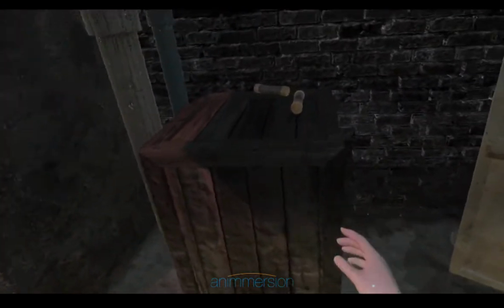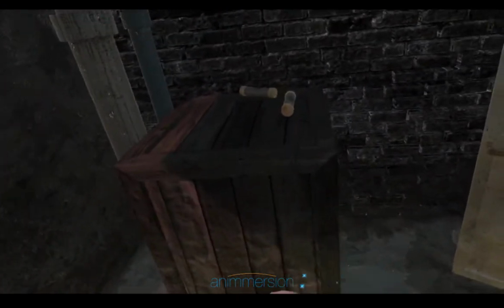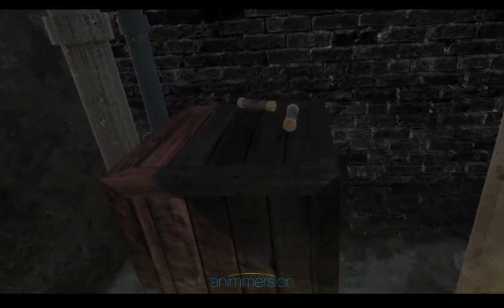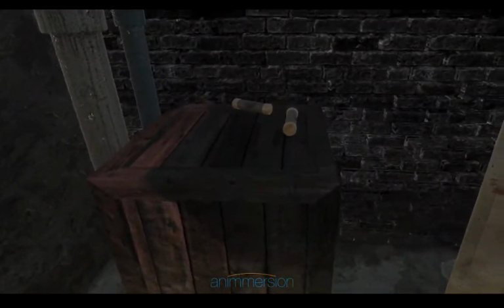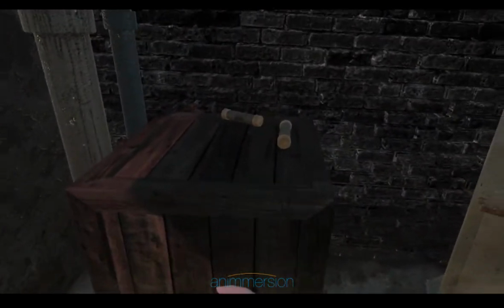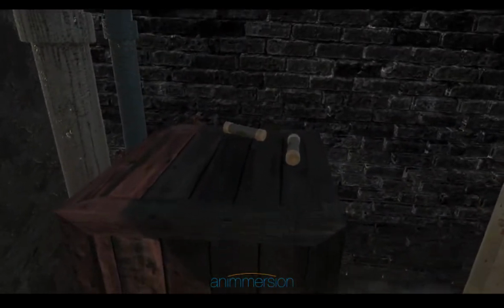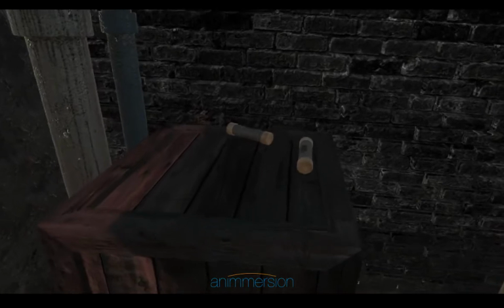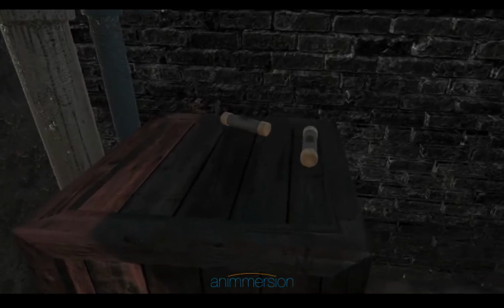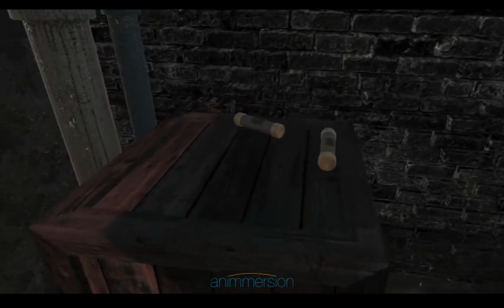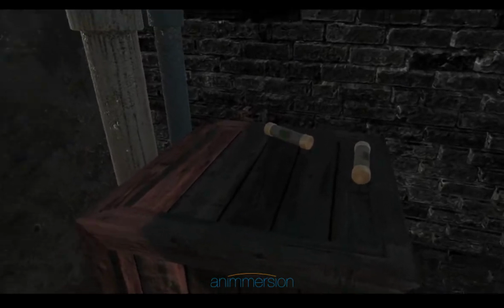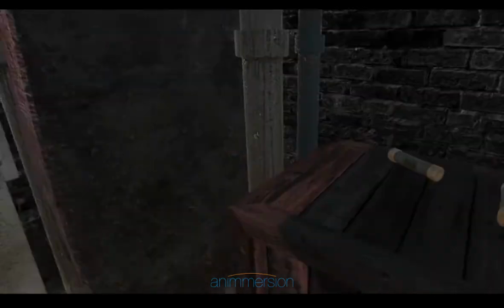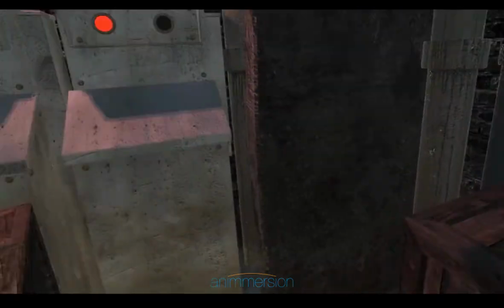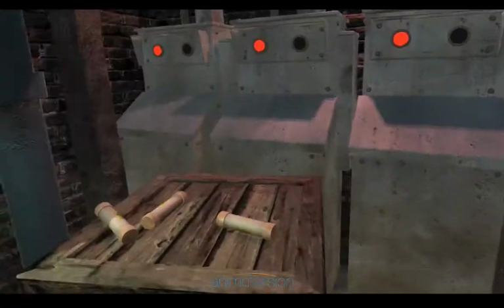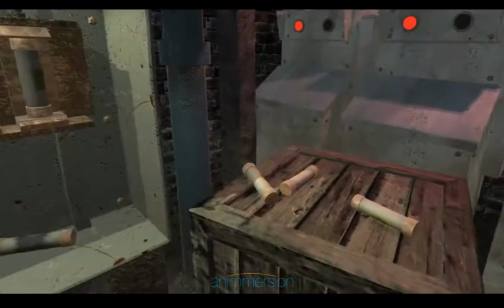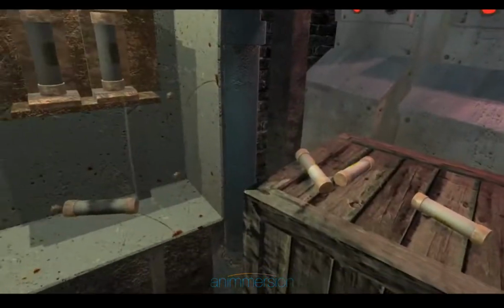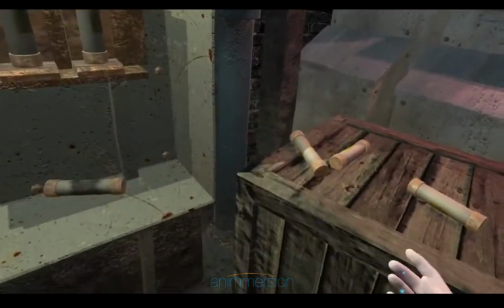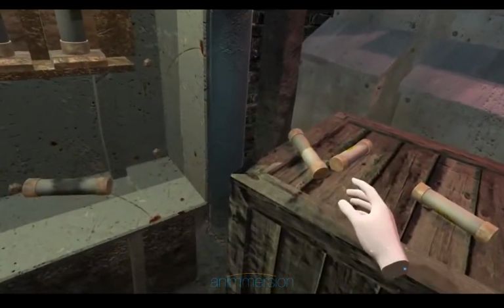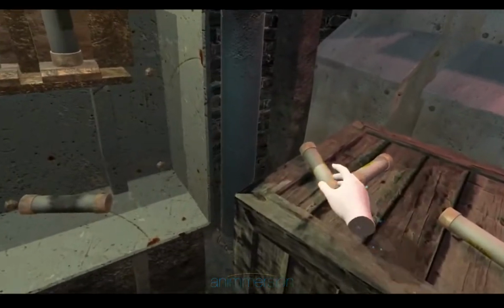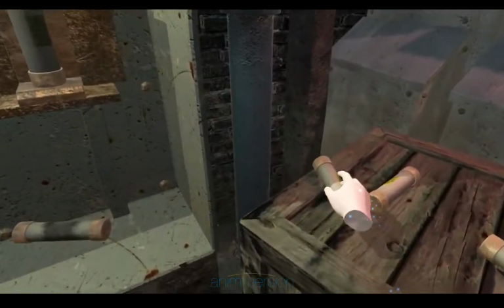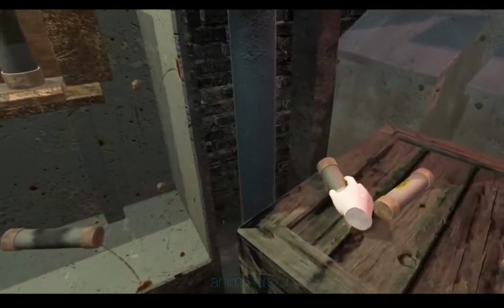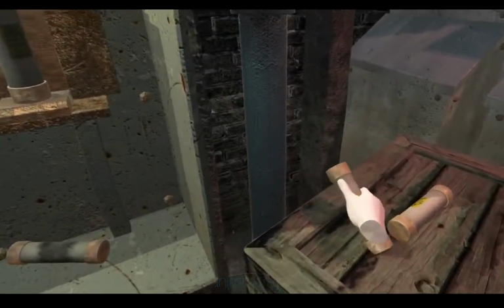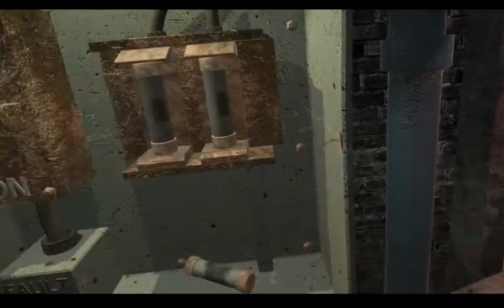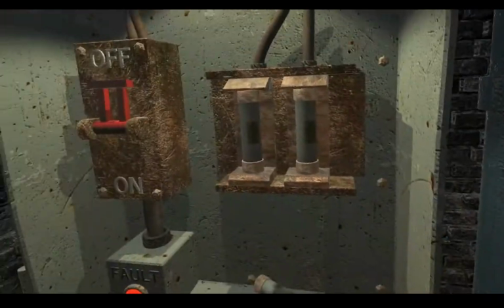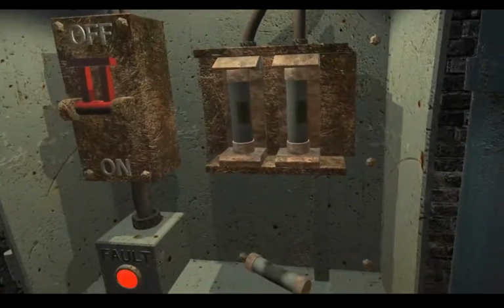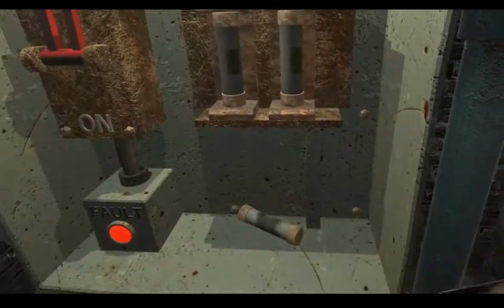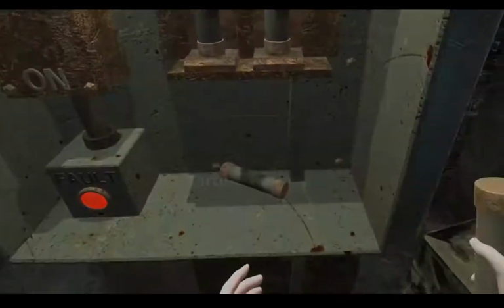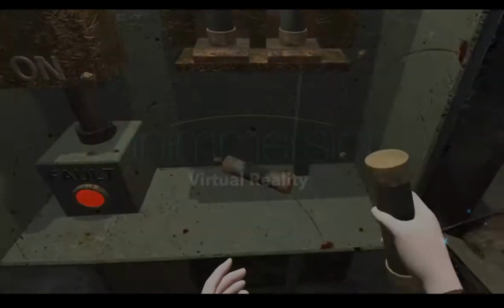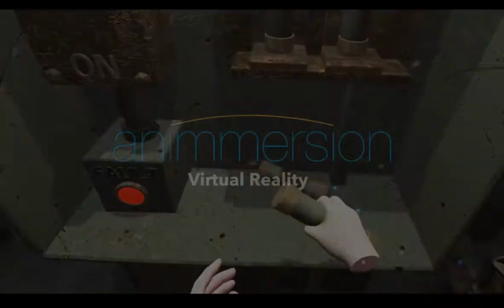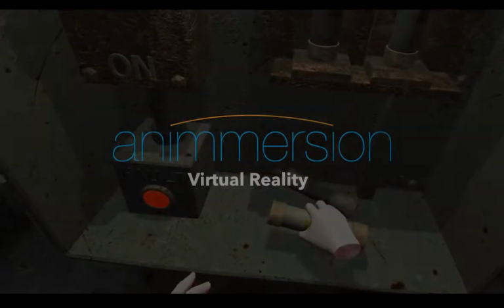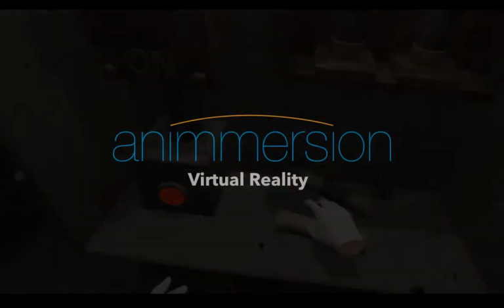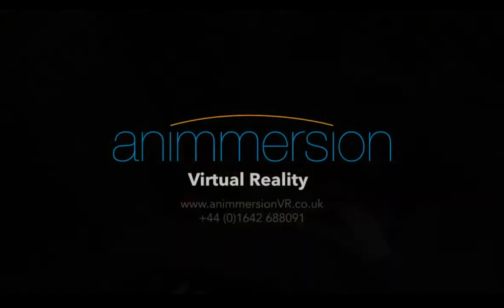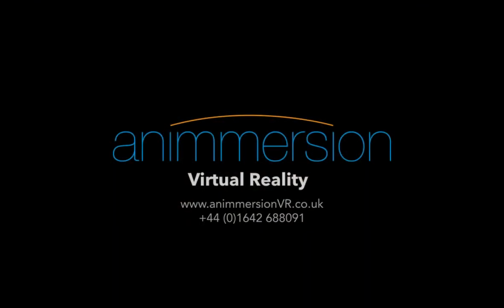We encourage you to get in touch to discuss how VR can help to make your product offering and training remarkable. Thank you.